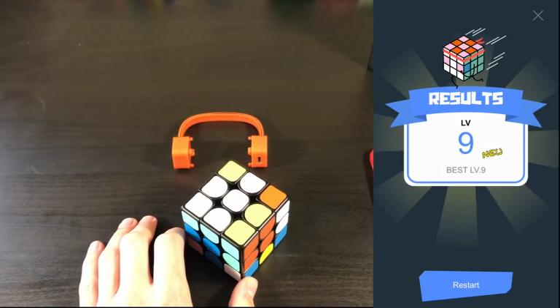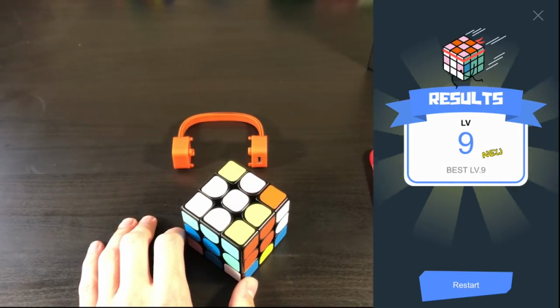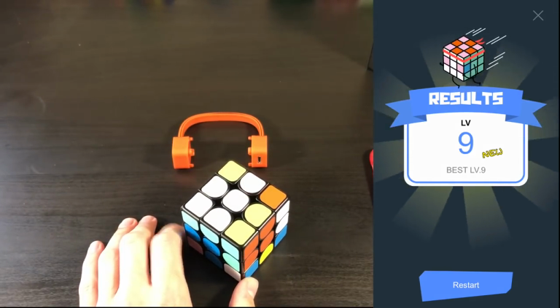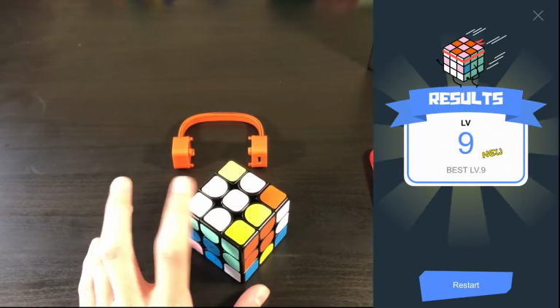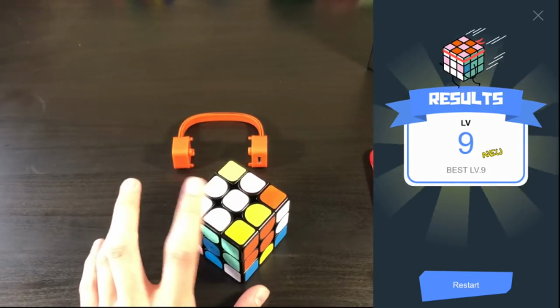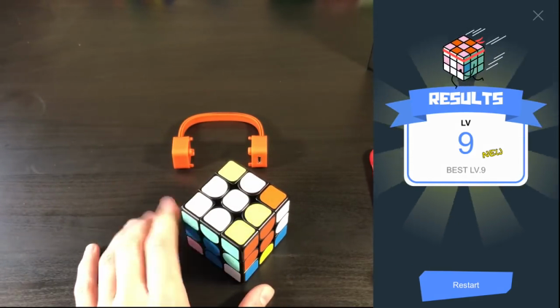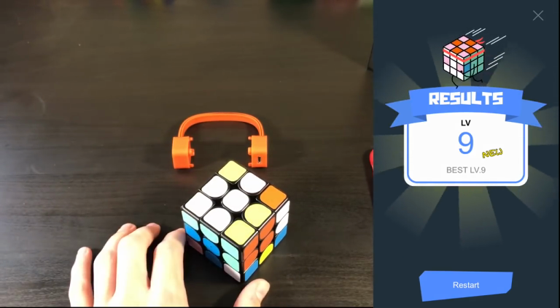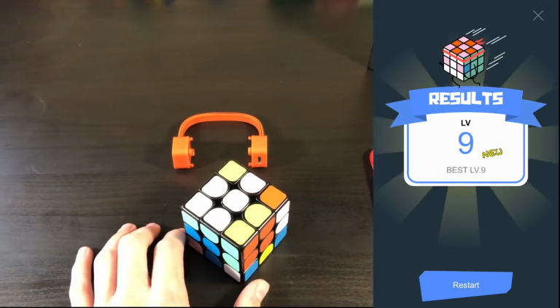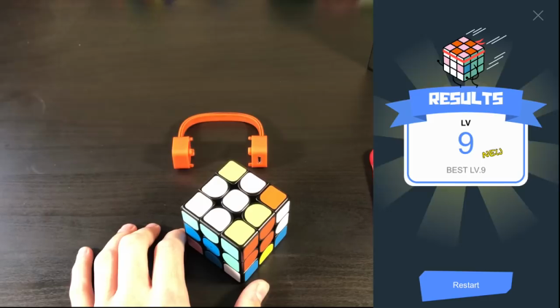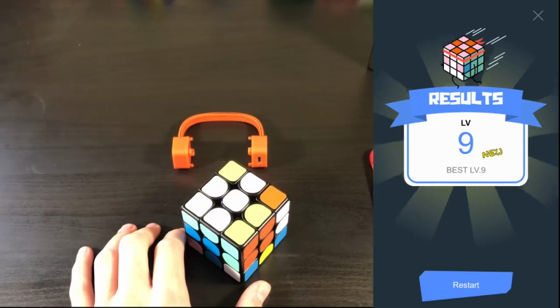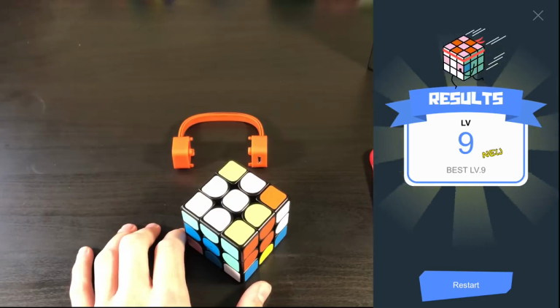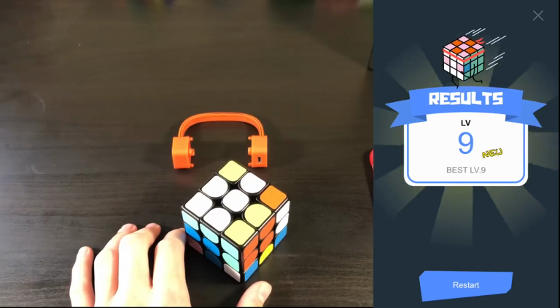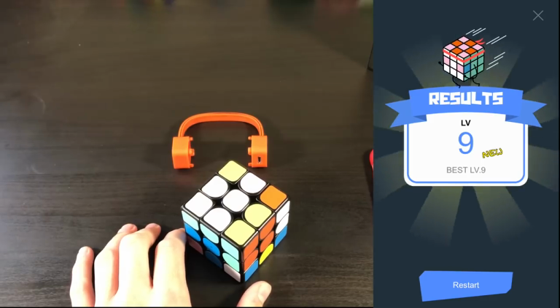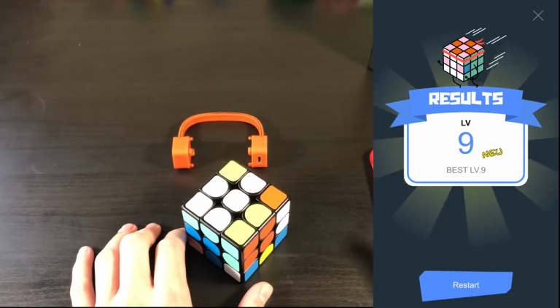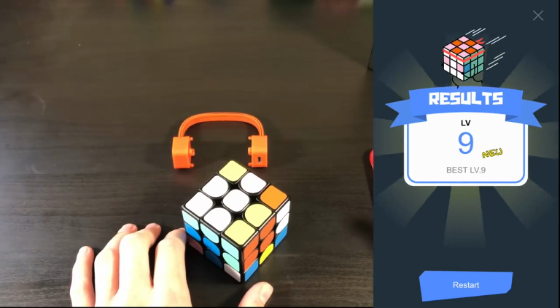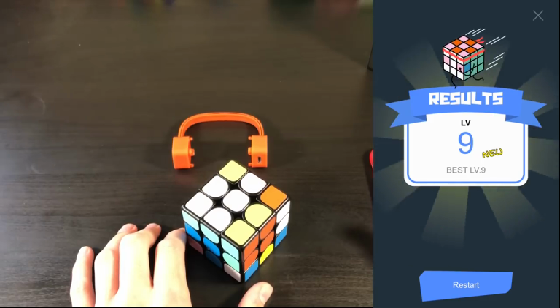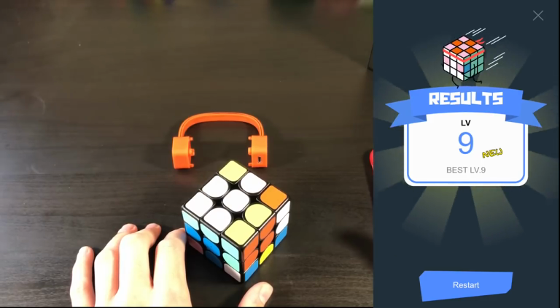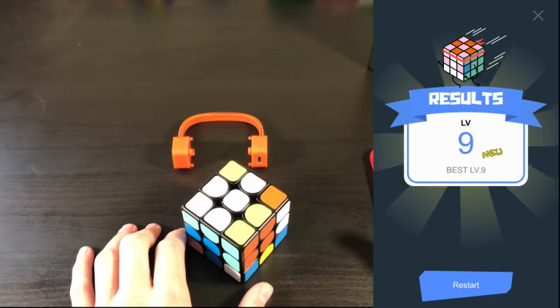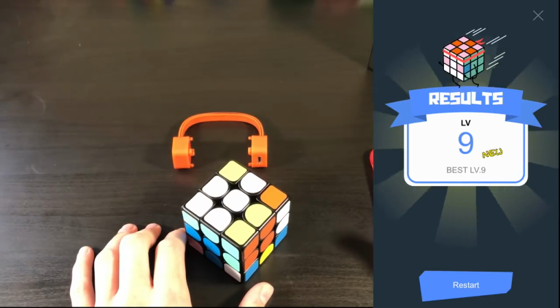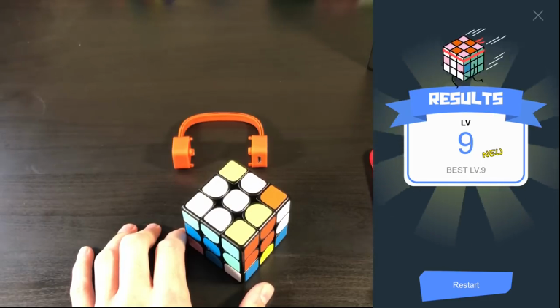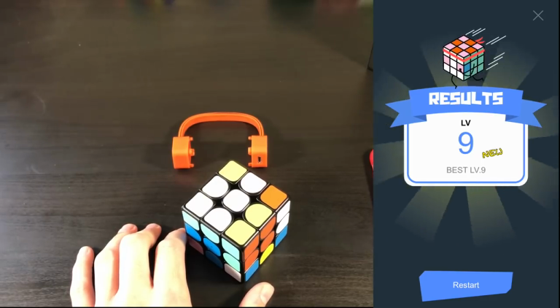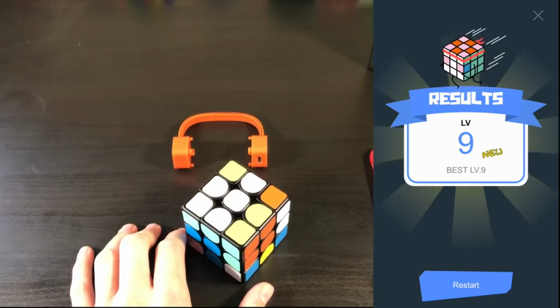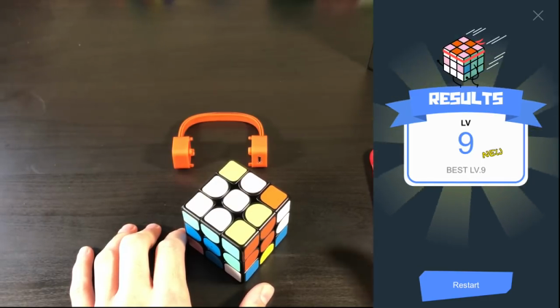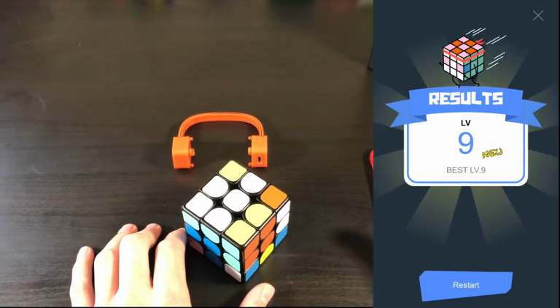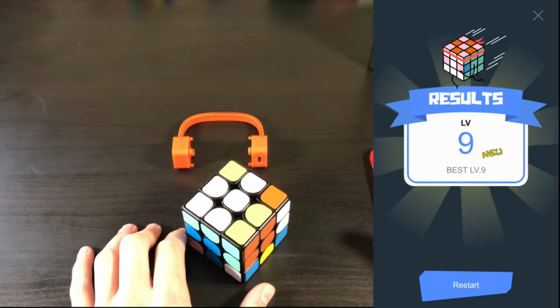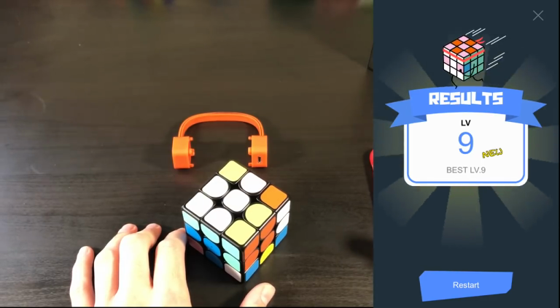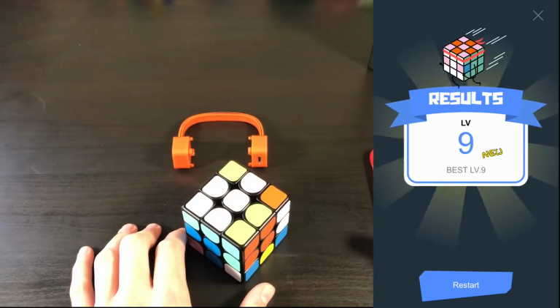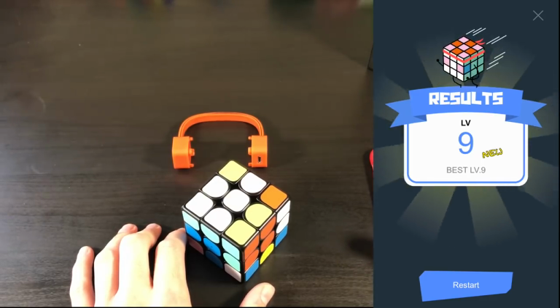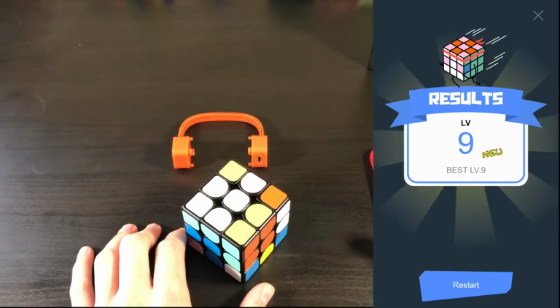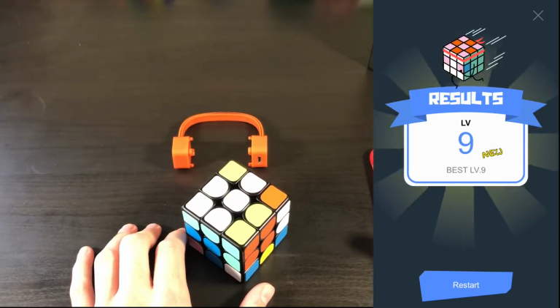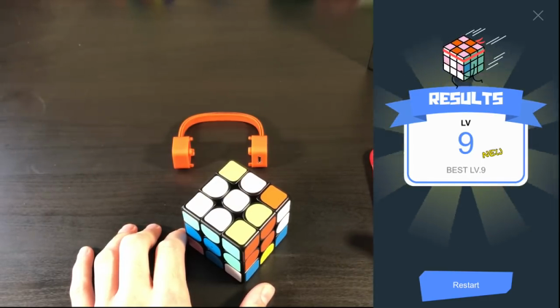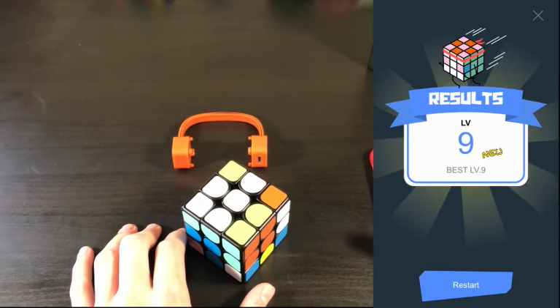And I don't know if you noticed at the end, it's already getting a little bit faster. So I'm going to go ahead and solve this cube and go on to the next mini game.